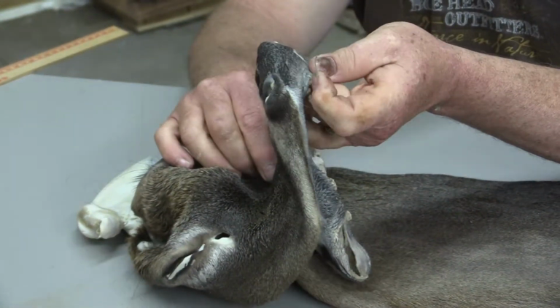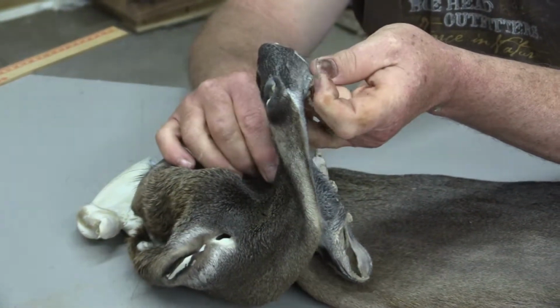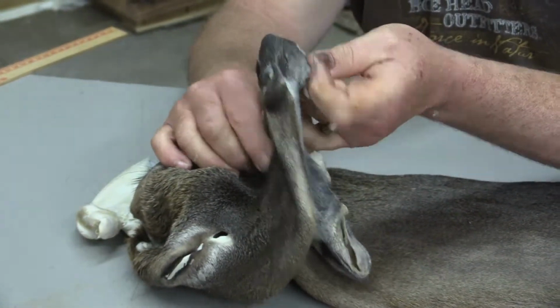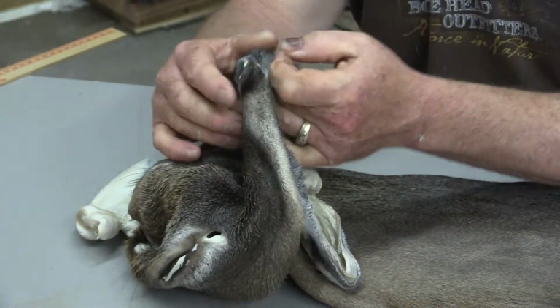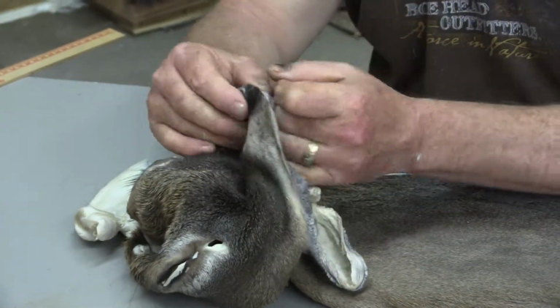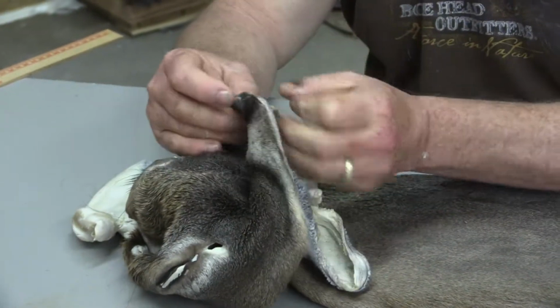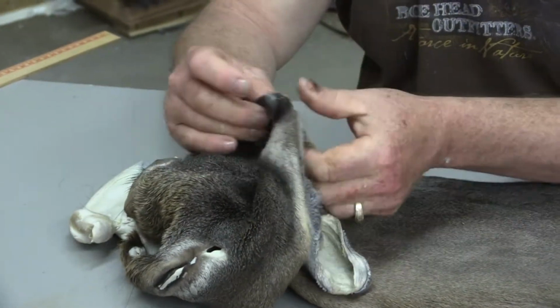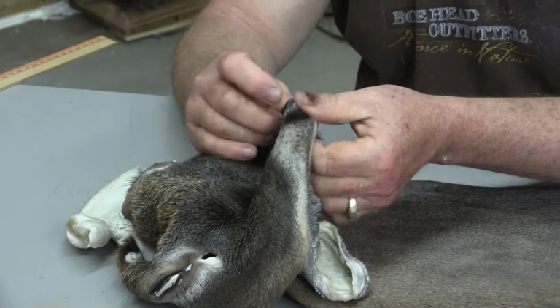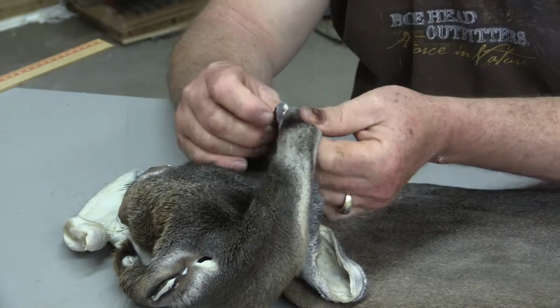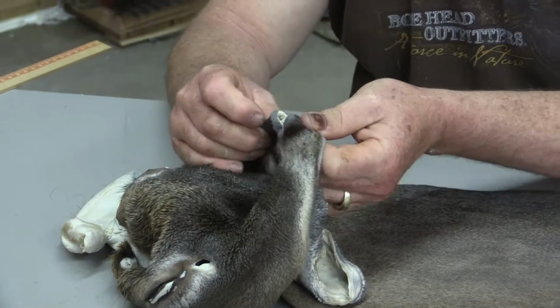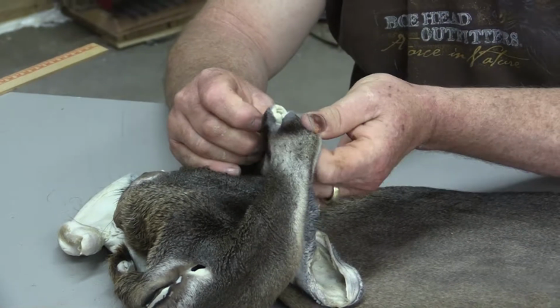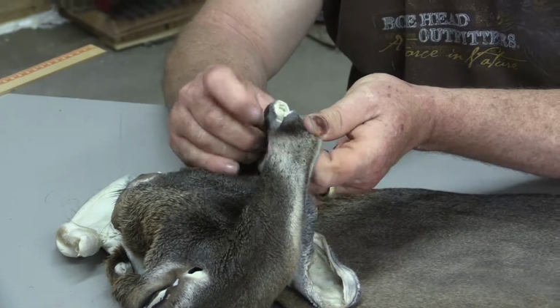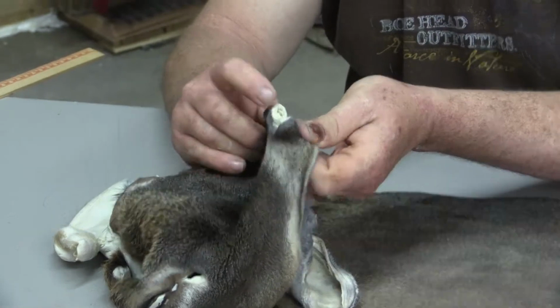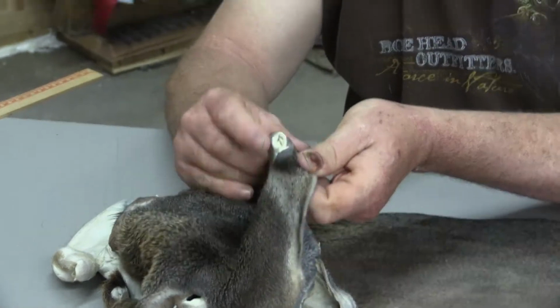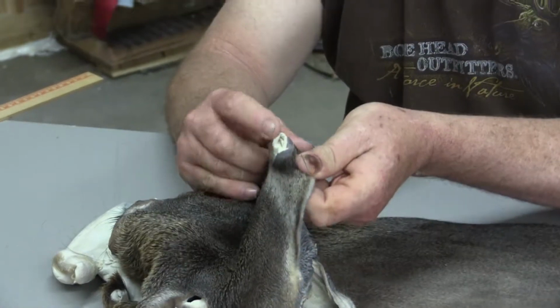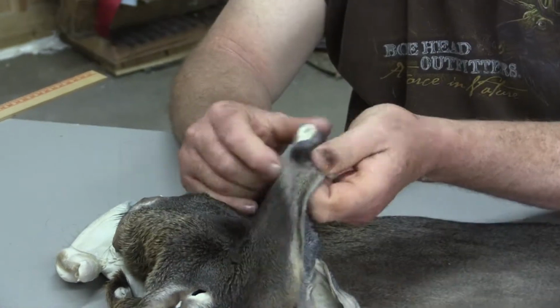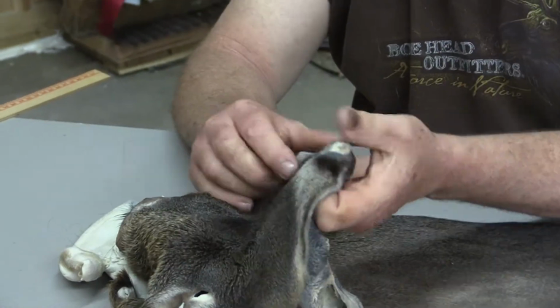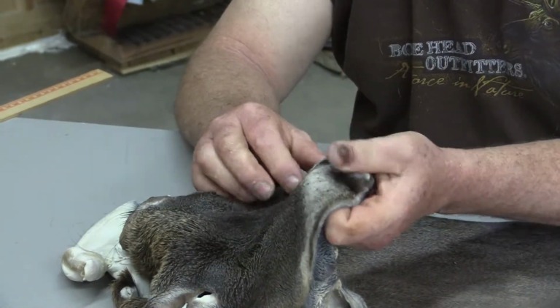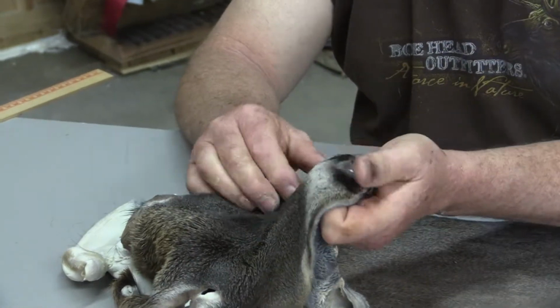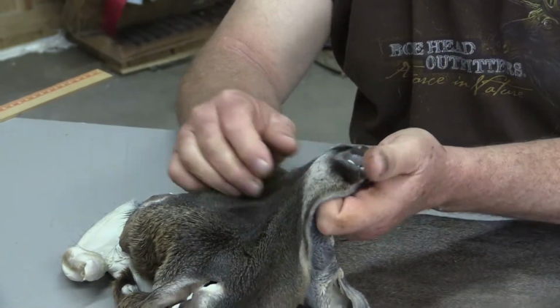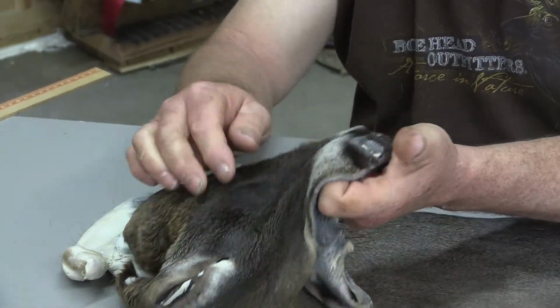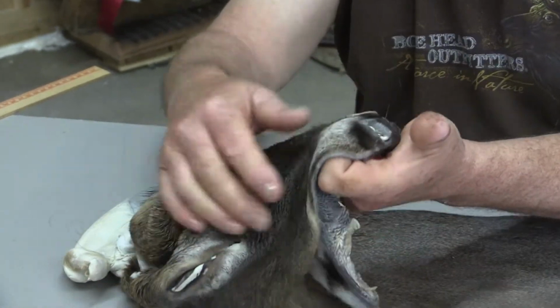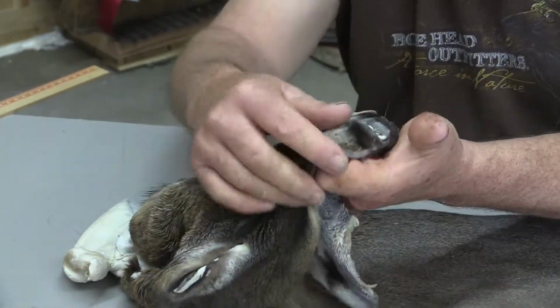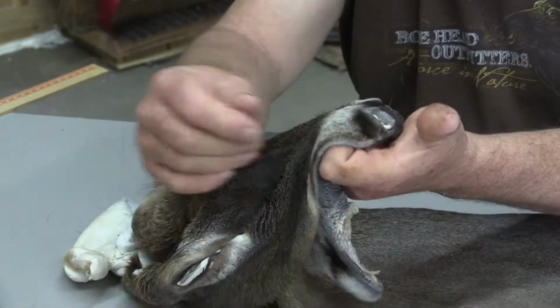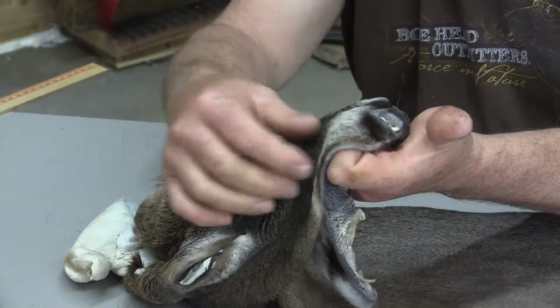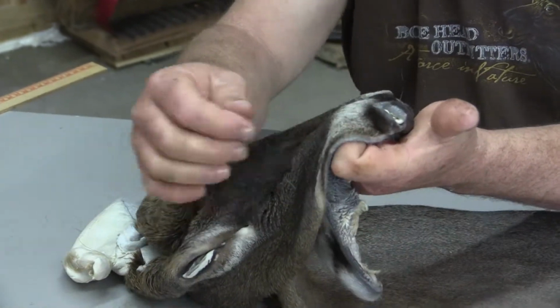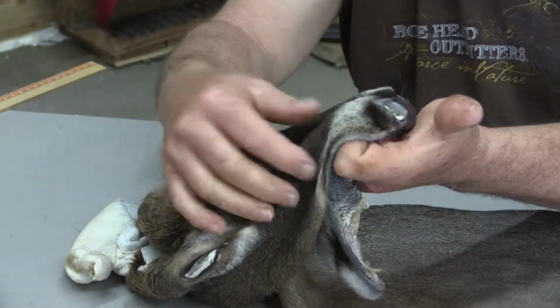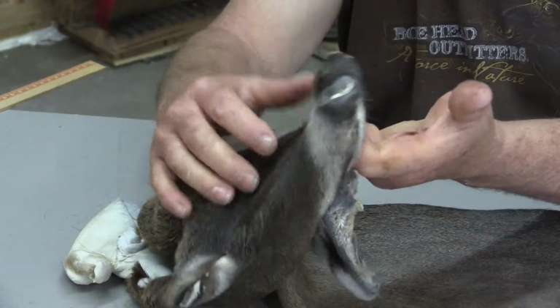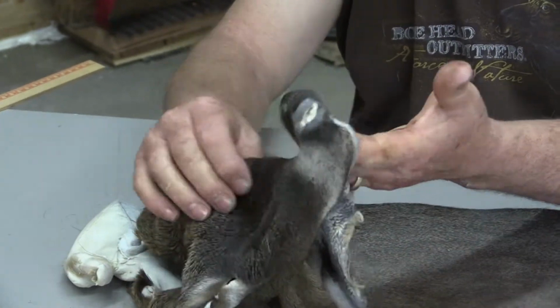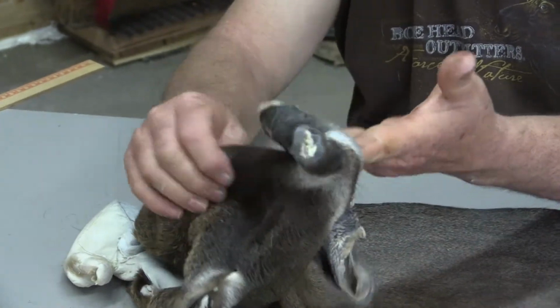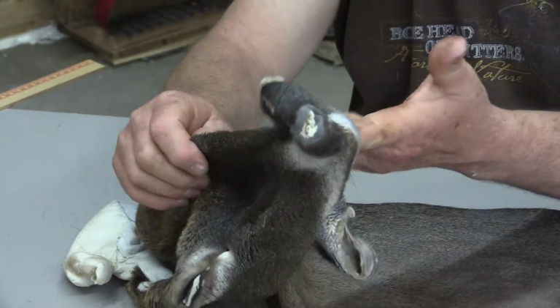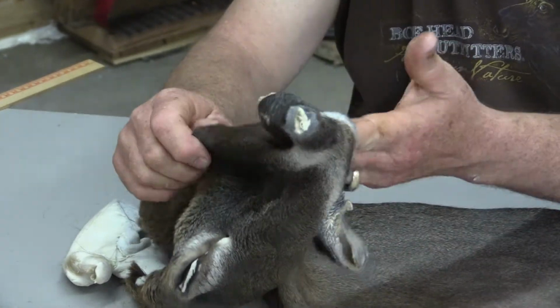Nose is in good shape. It's got some nice inner nose hair and some pretty nice whiskers.